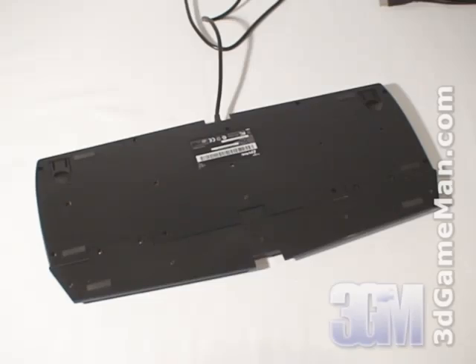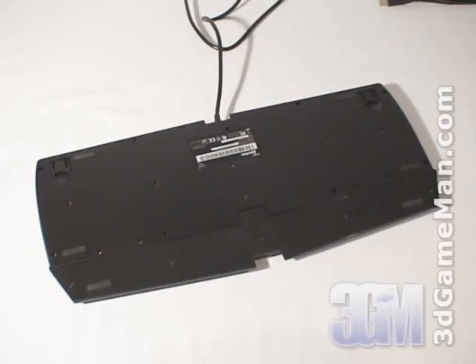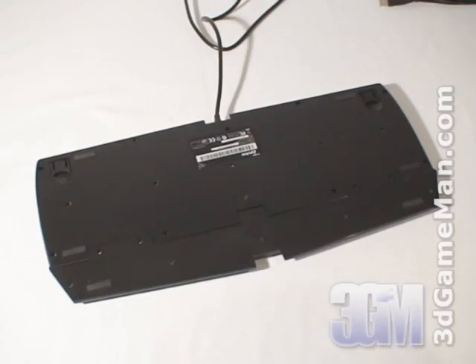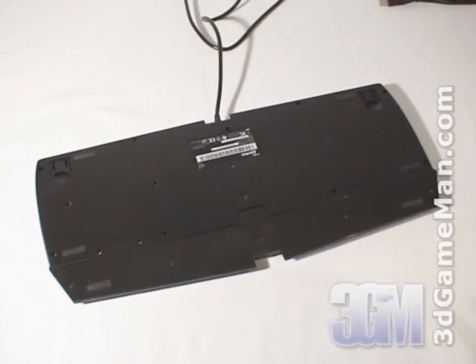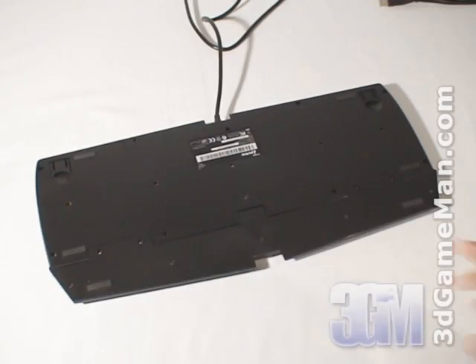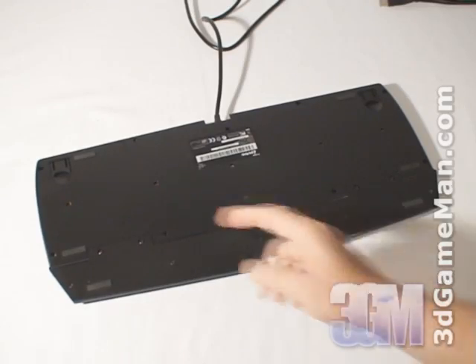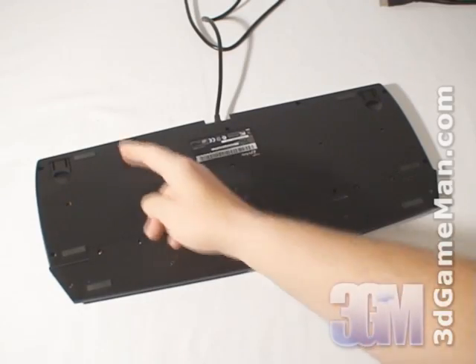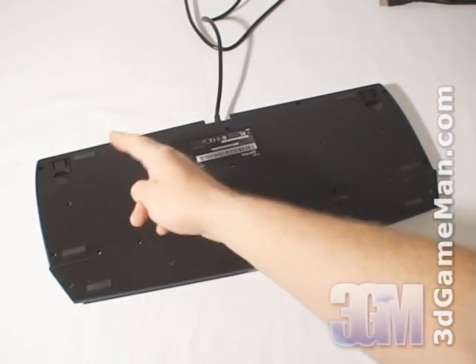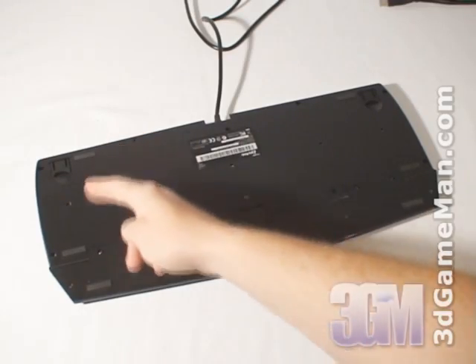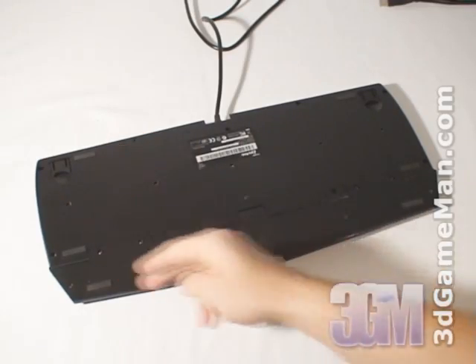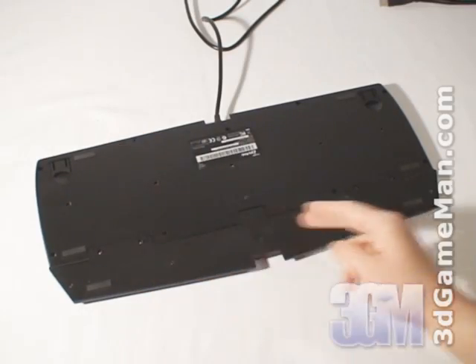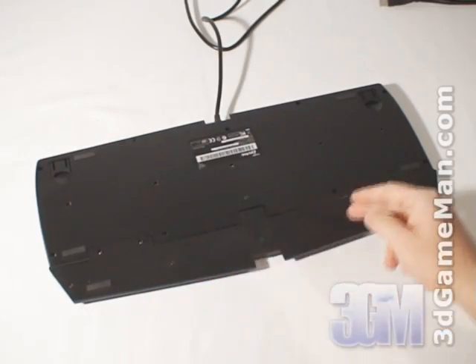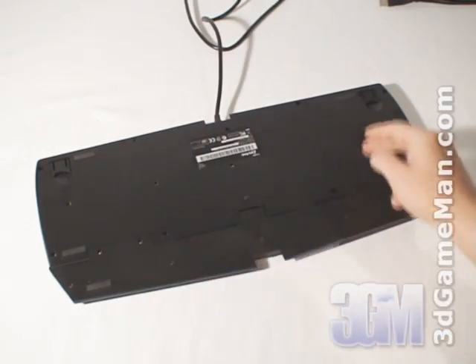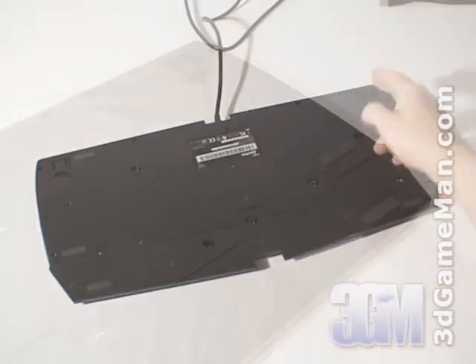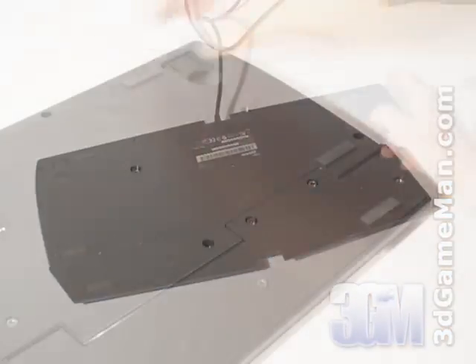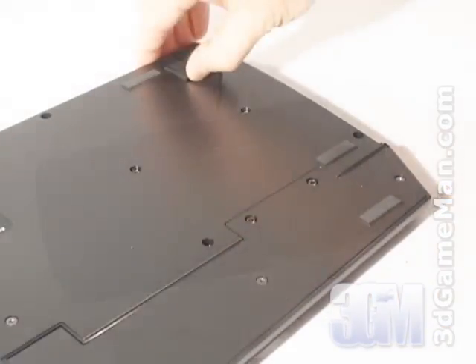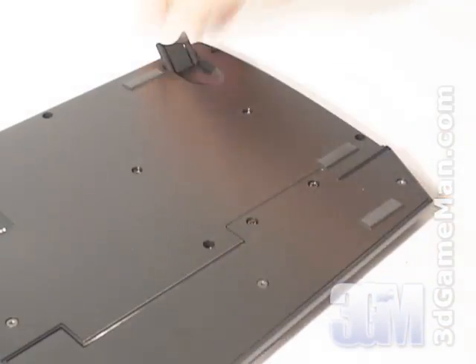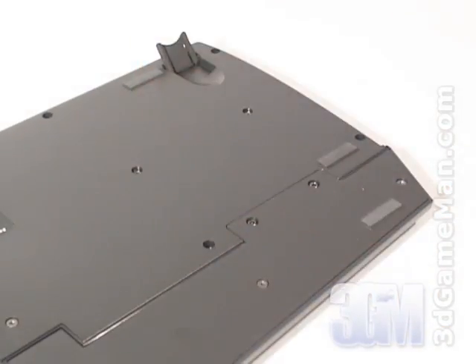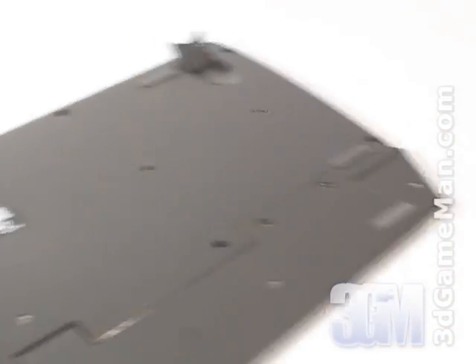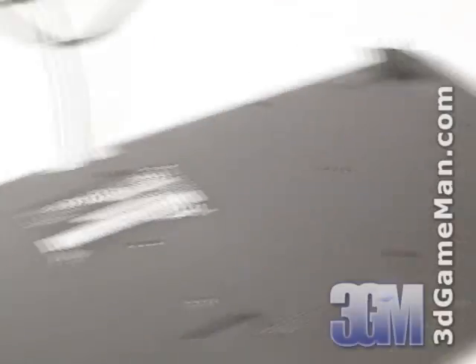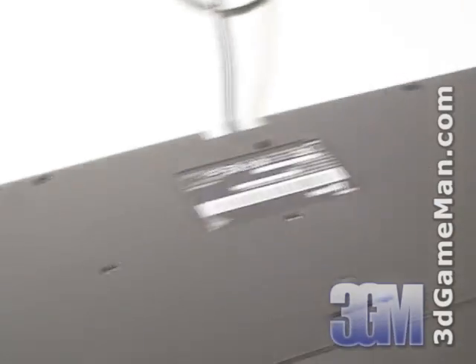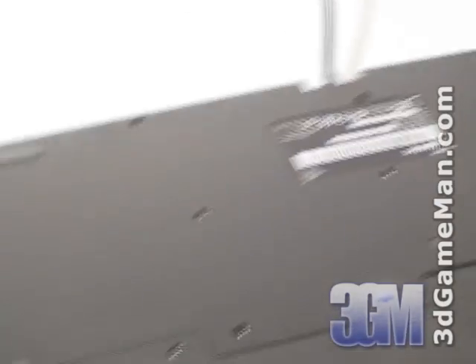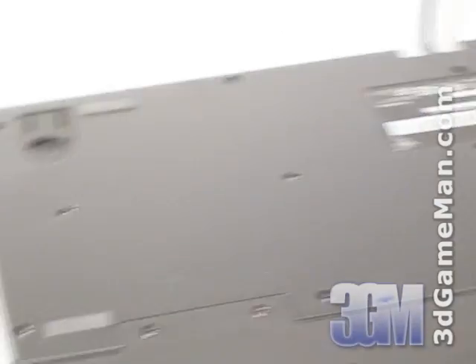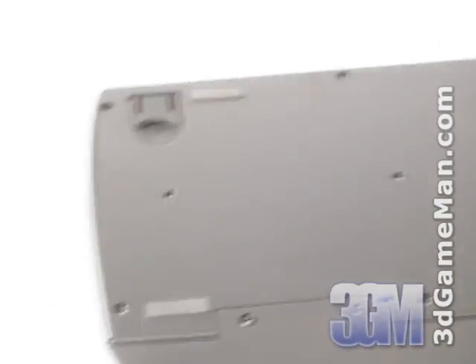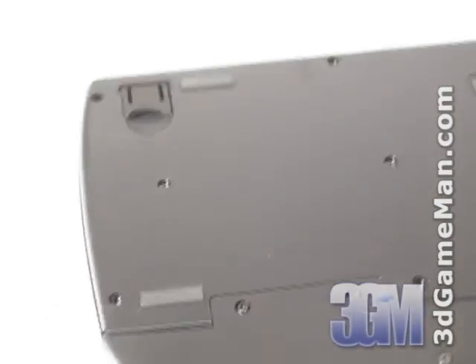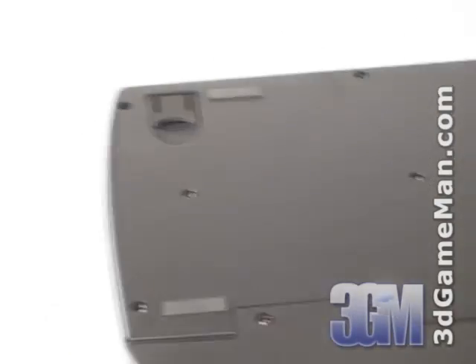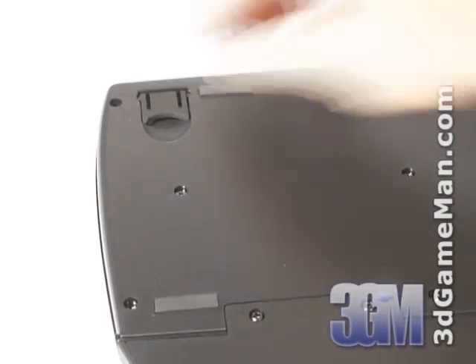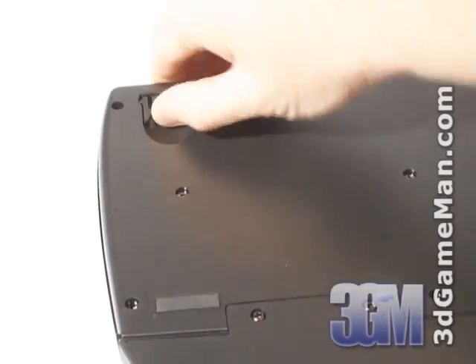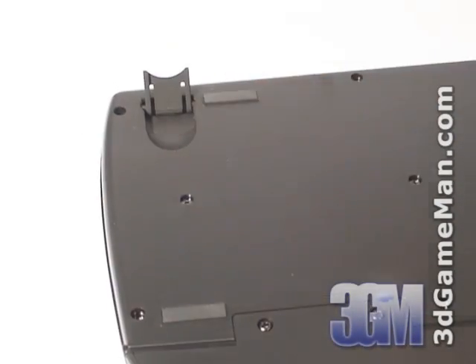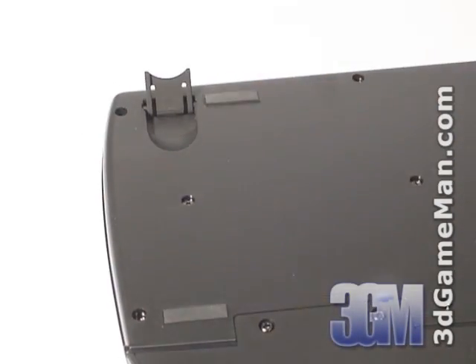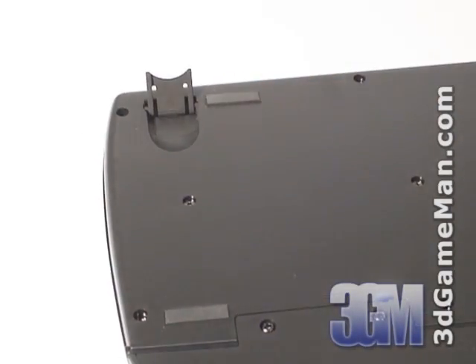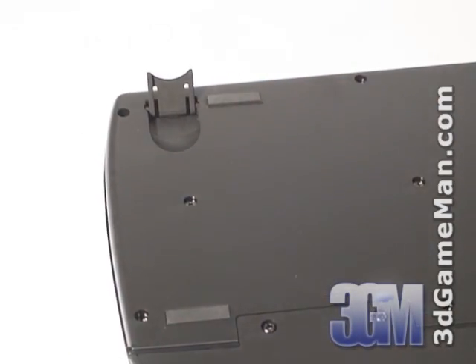Finally, at the bottom are six non-slip rubber feet and two flip-down feet which elevate the keyboard.